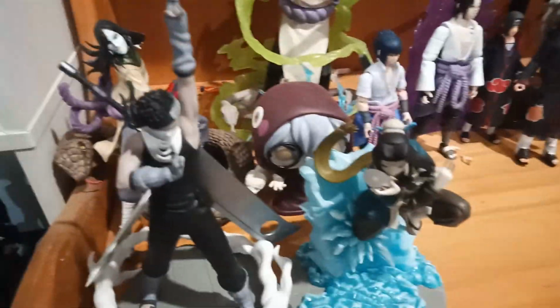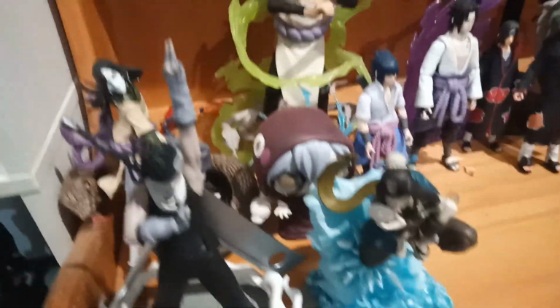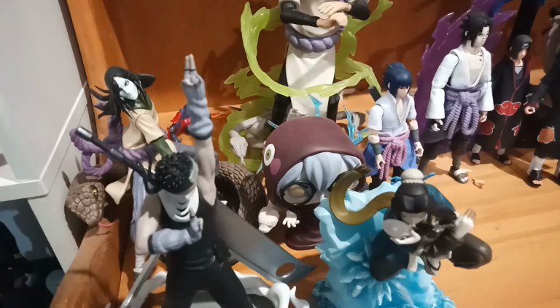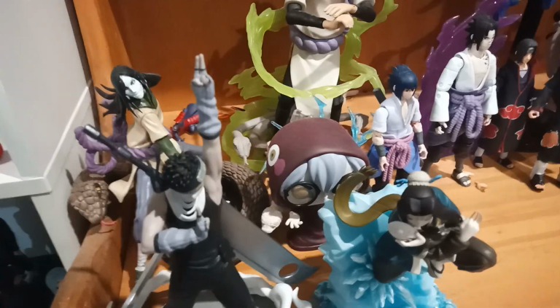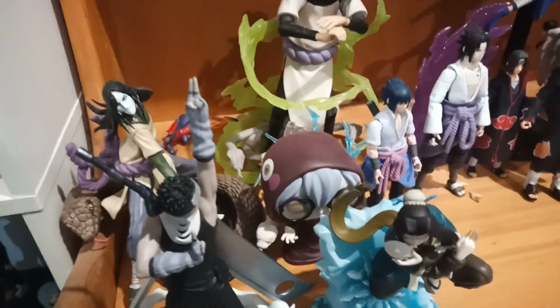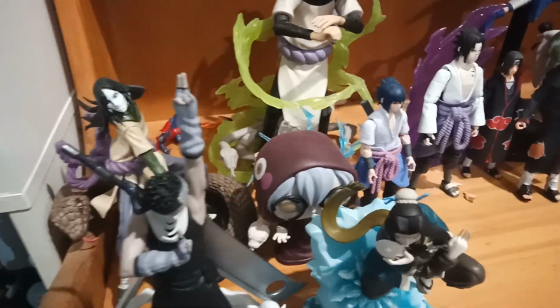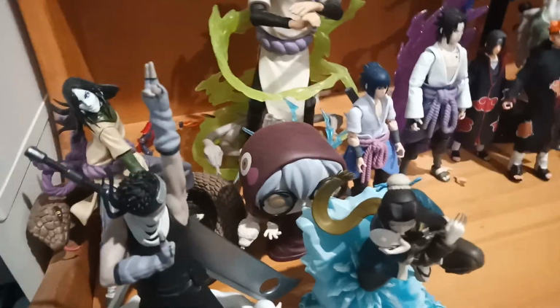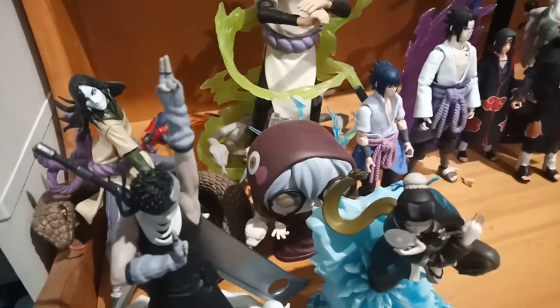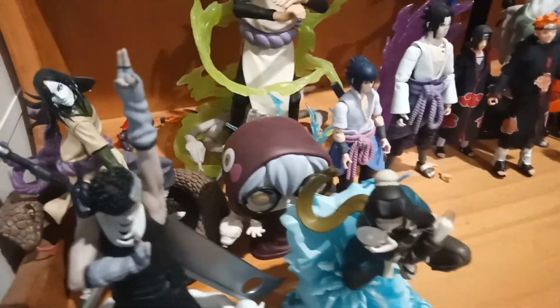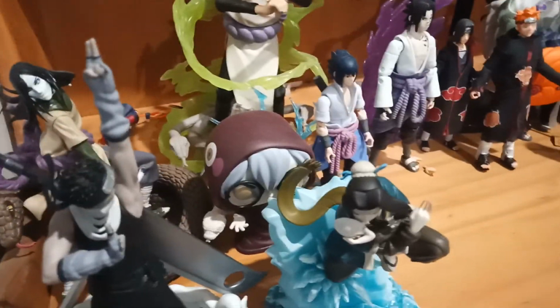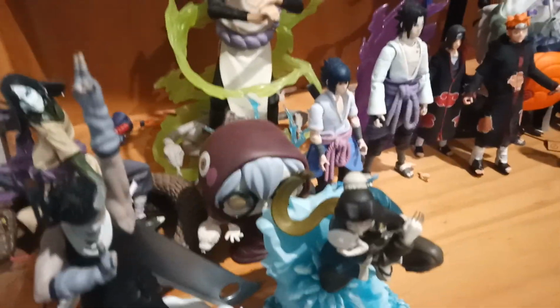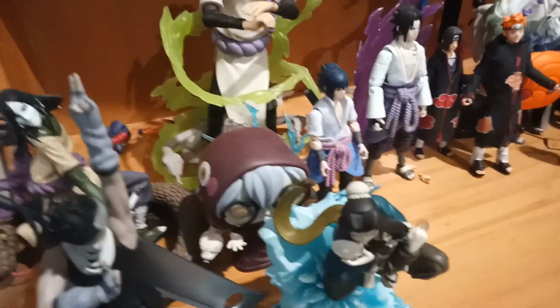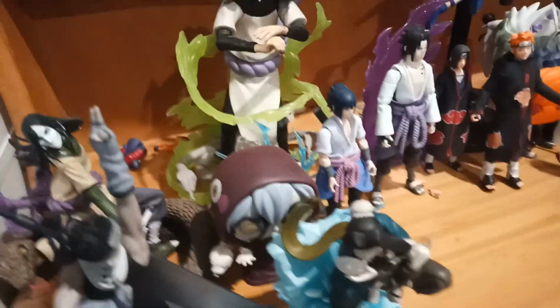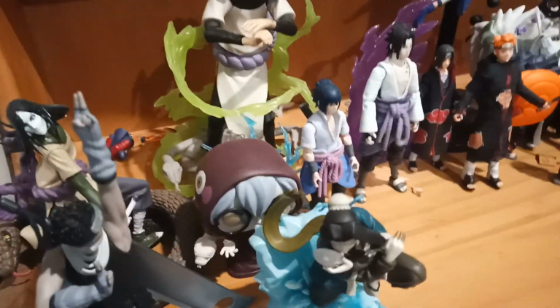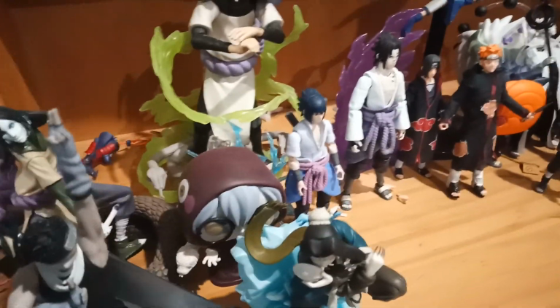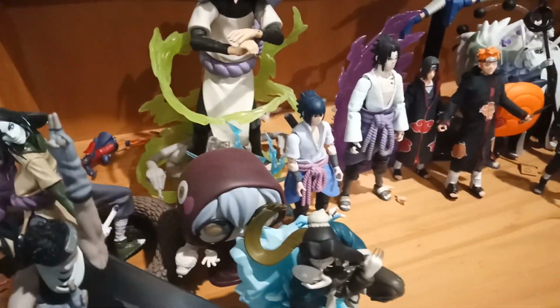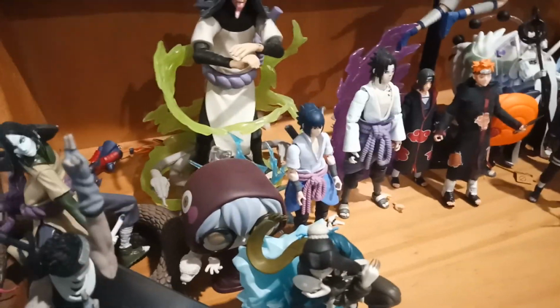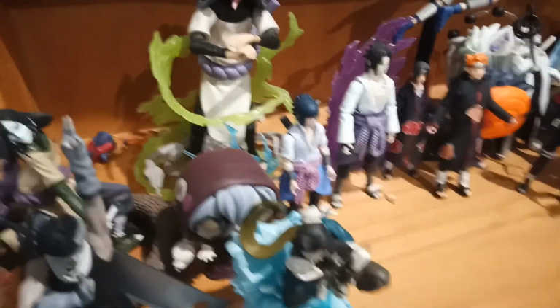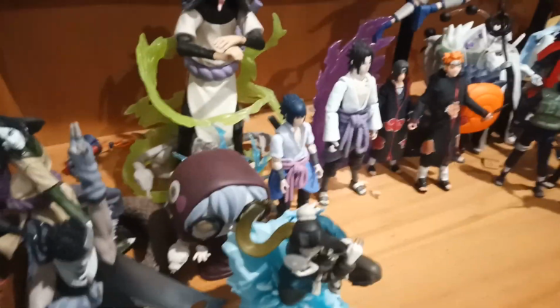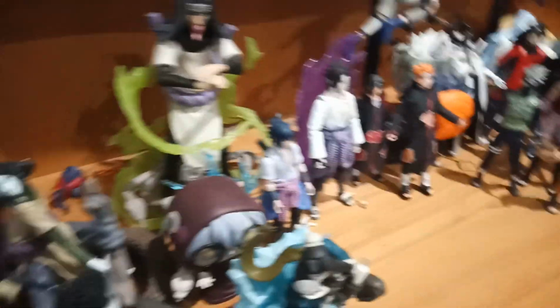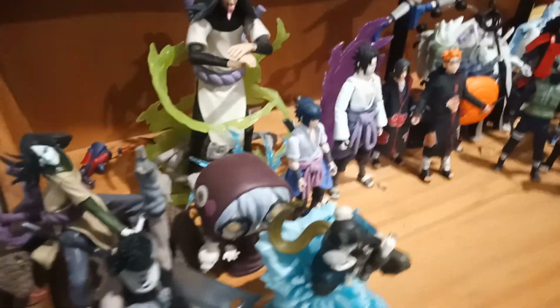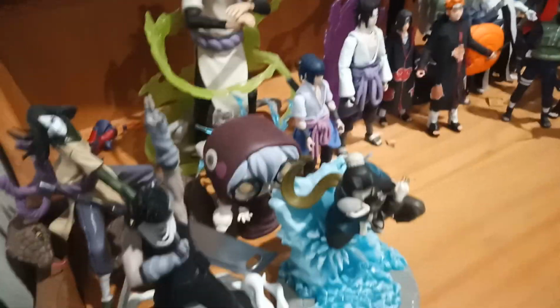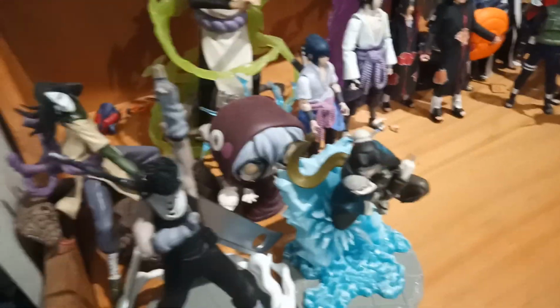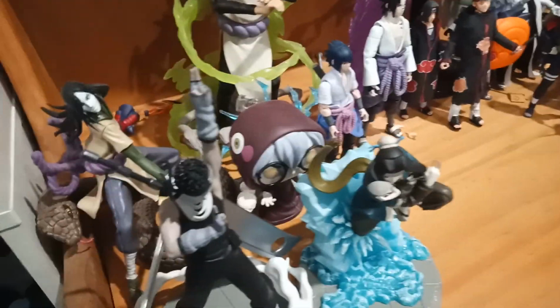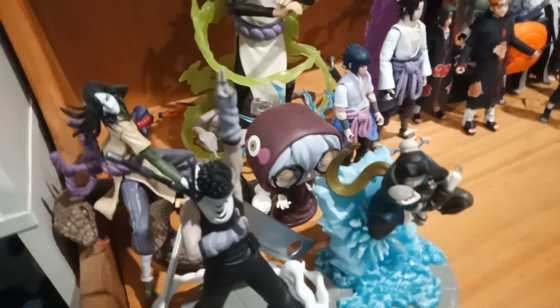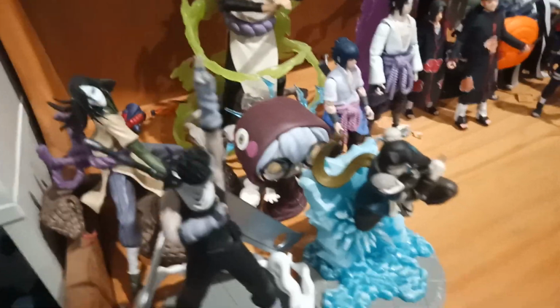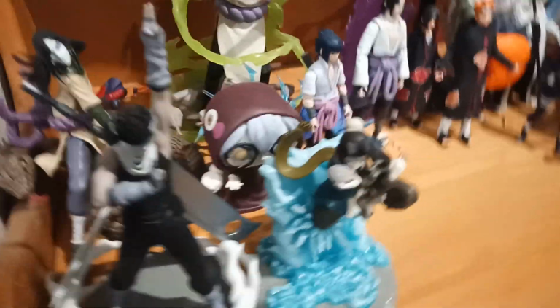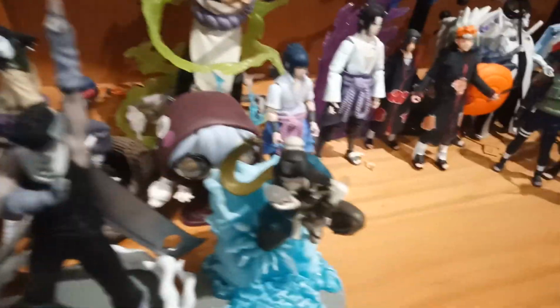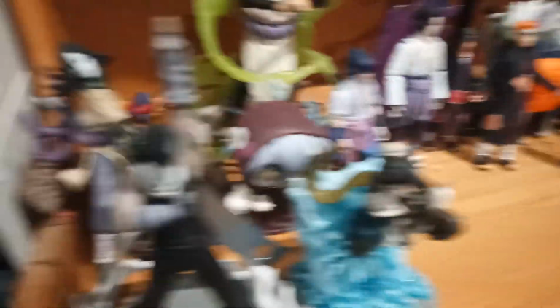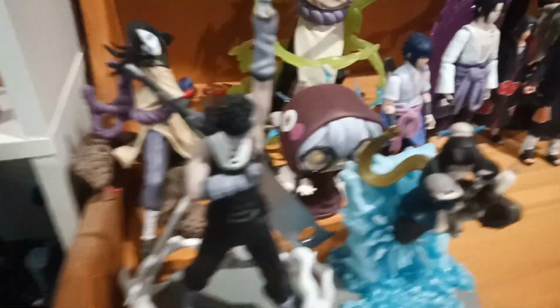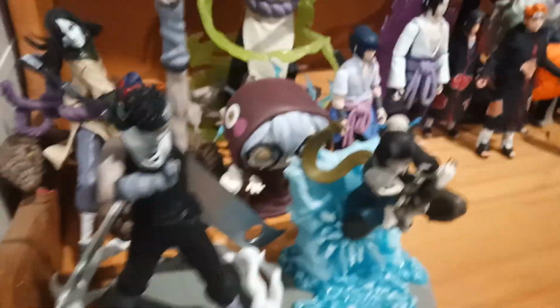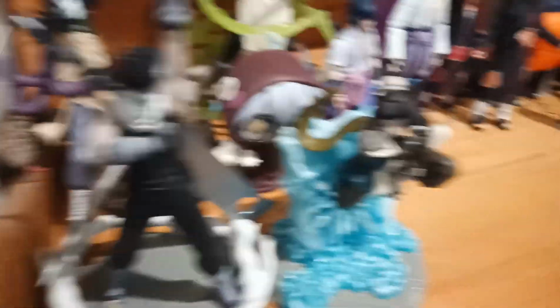Haku and Double Cell. I've got the Mattel vintage ones, but they're too expensive, but these two are pretty good though.